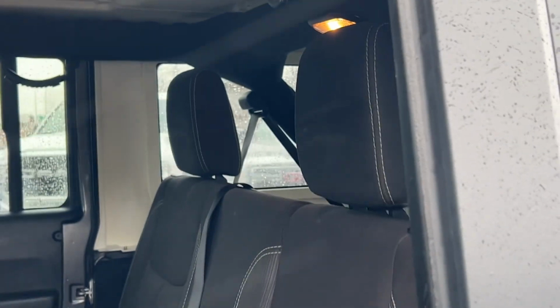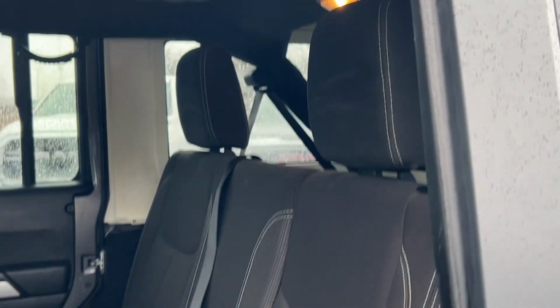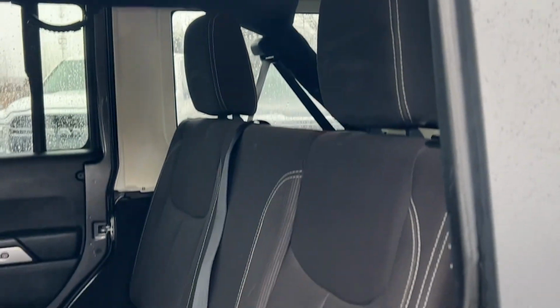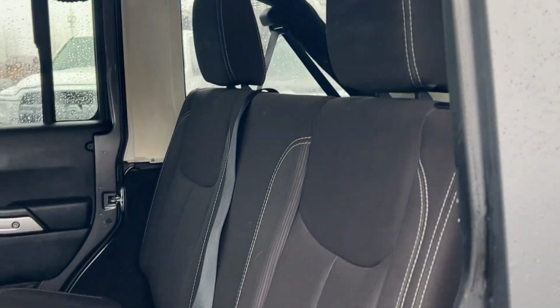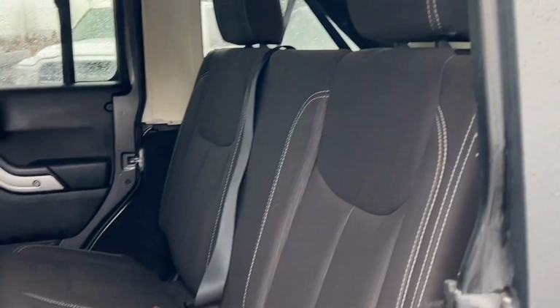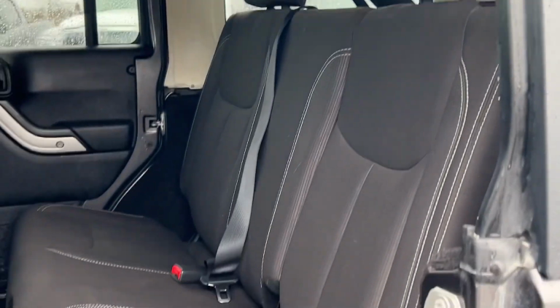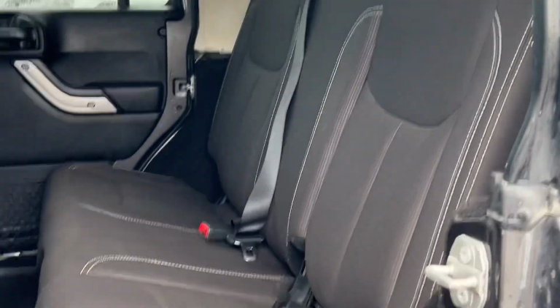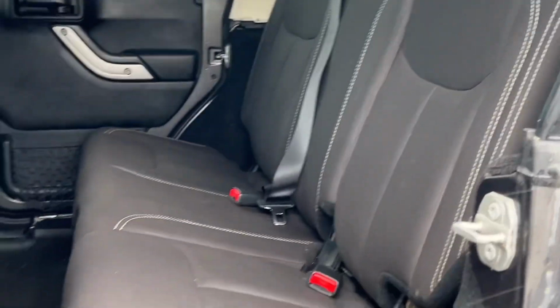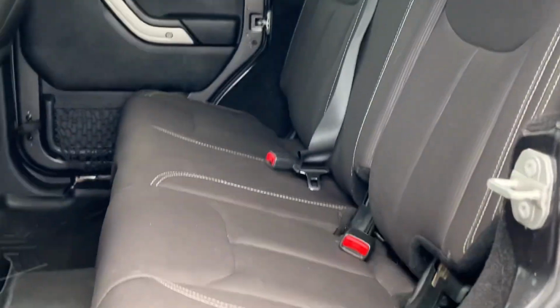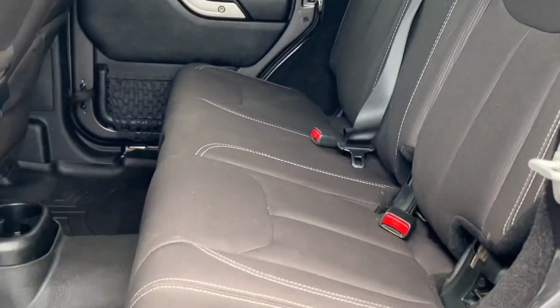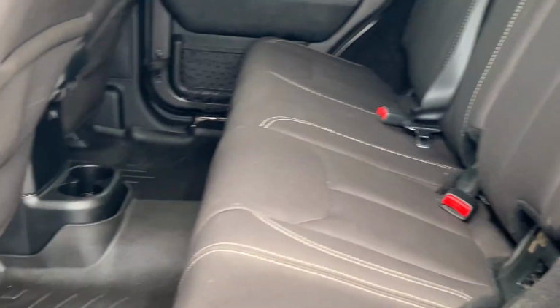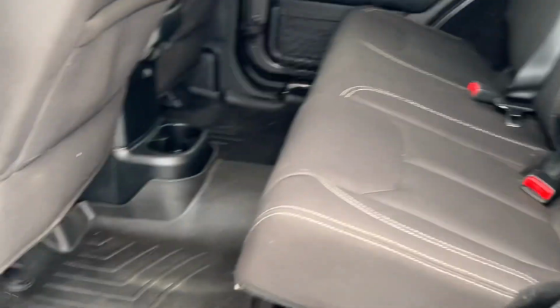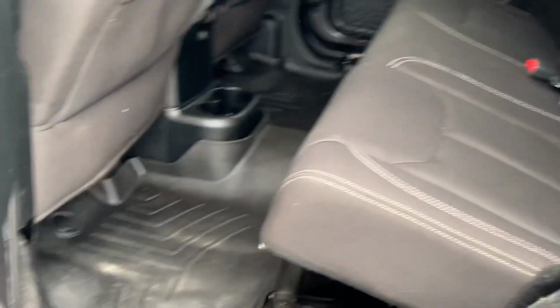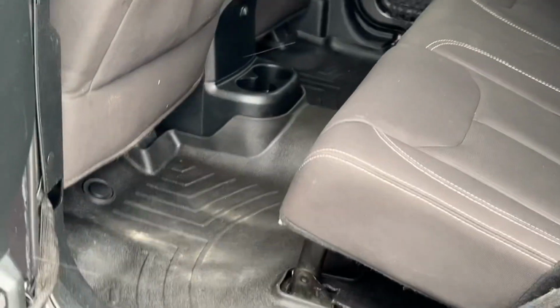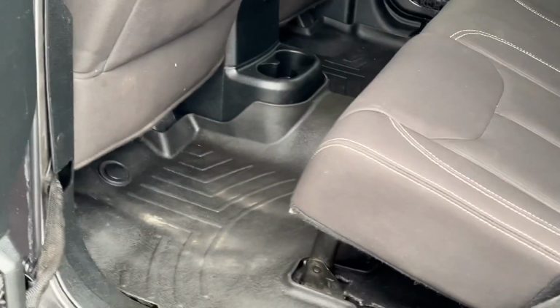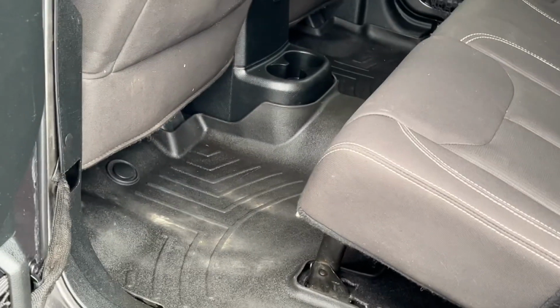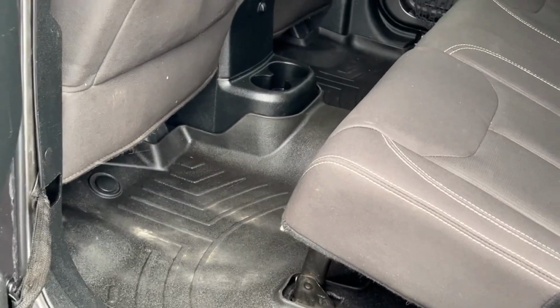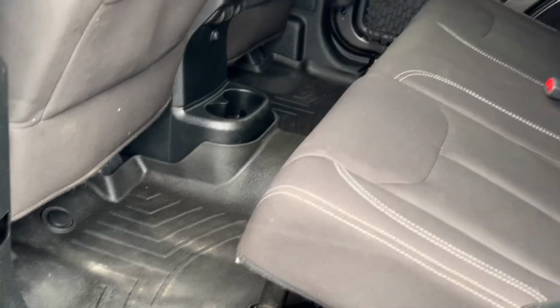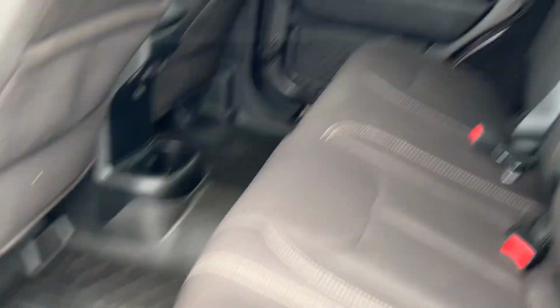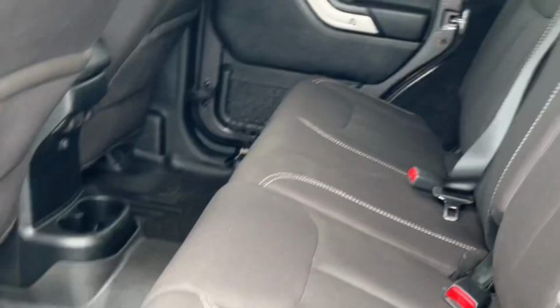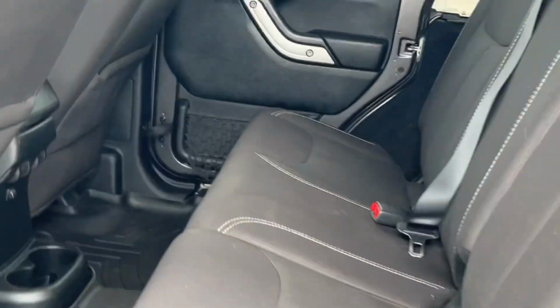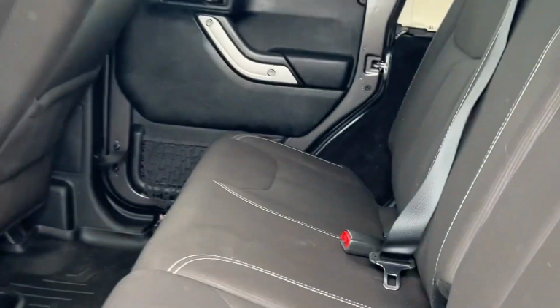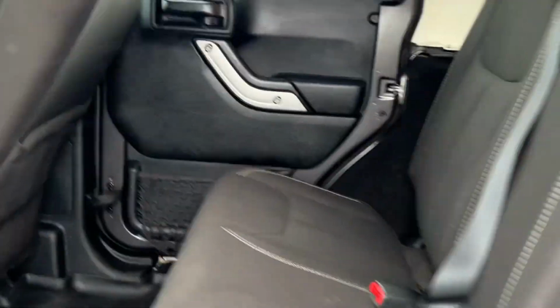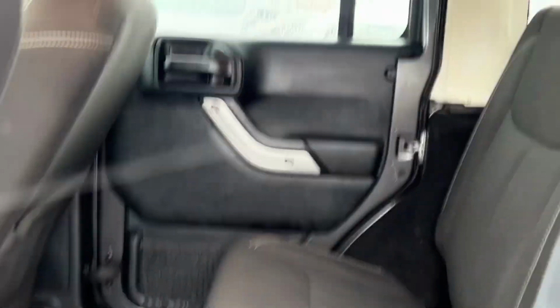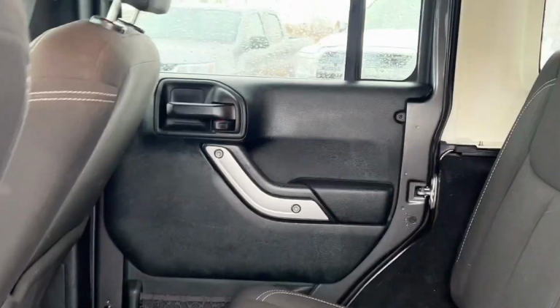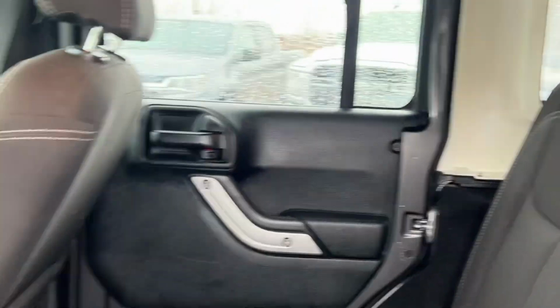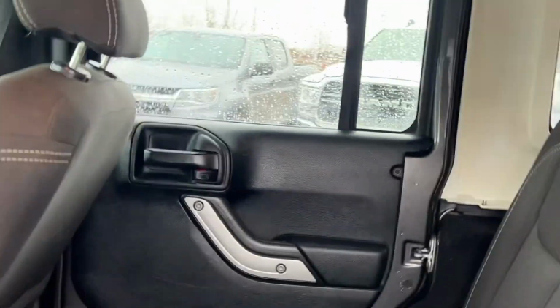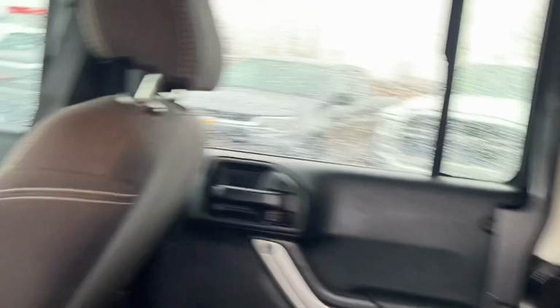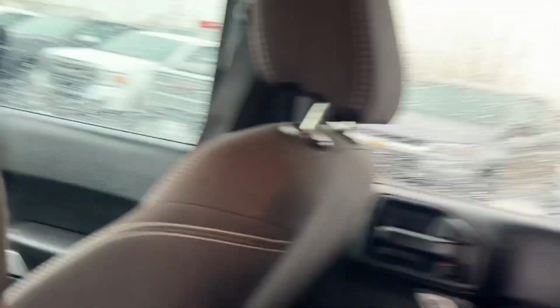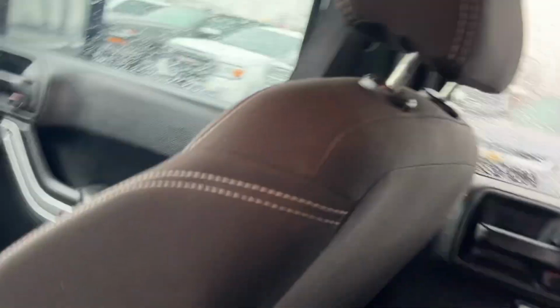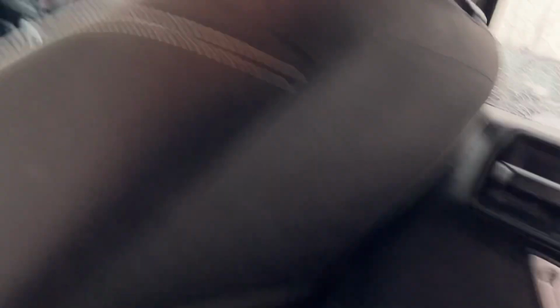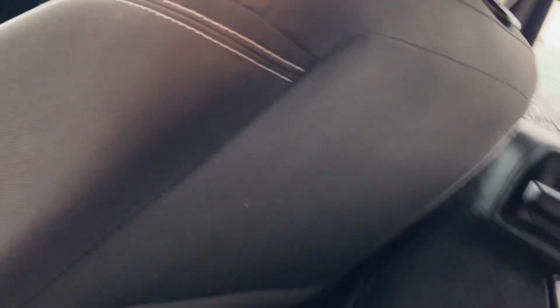Very nice off interior. Again, all-weather floor liners there in the inside.